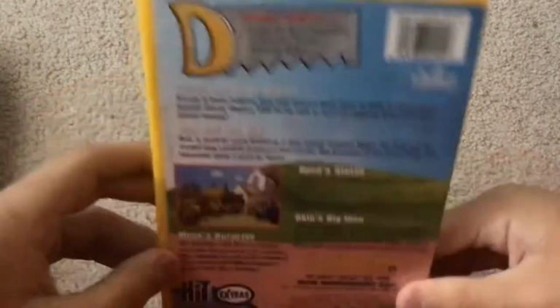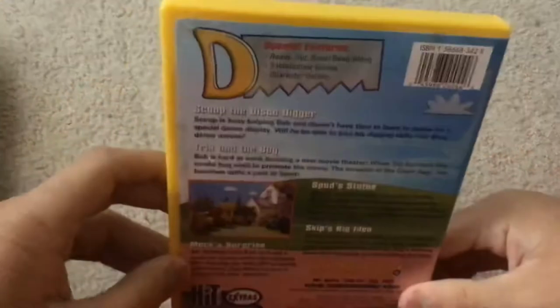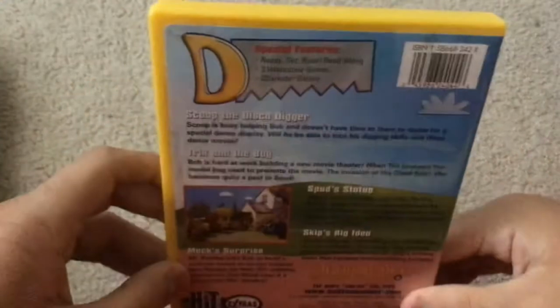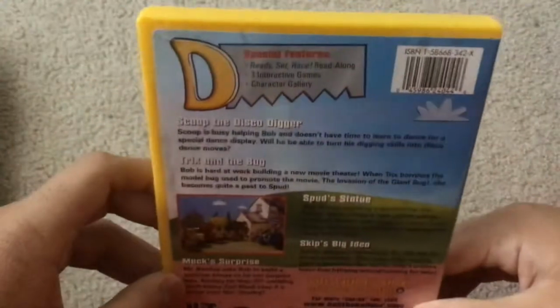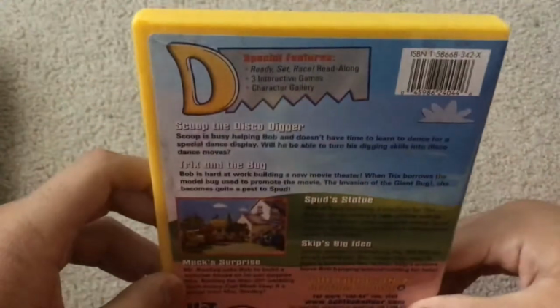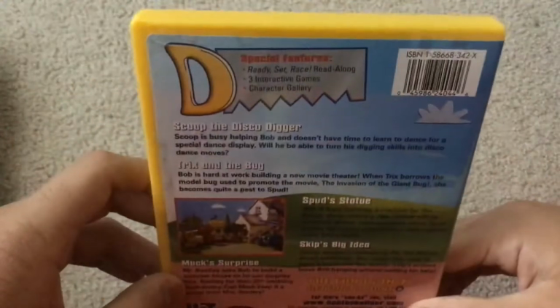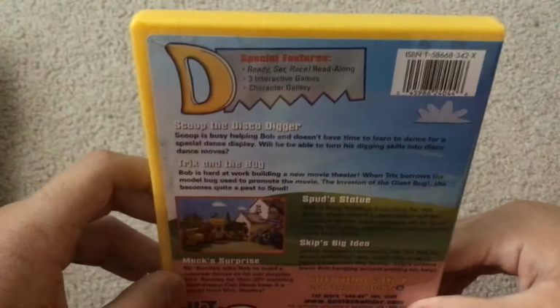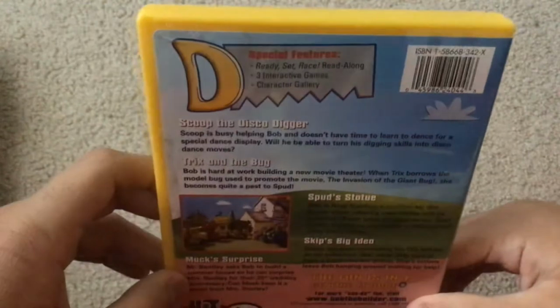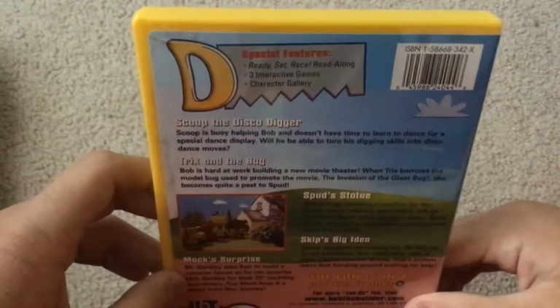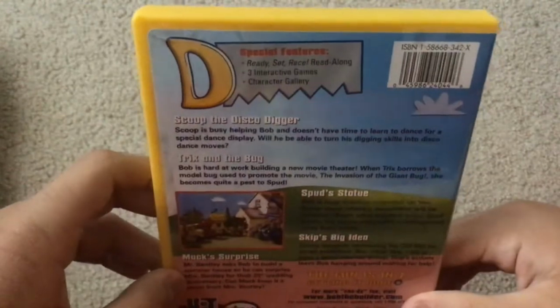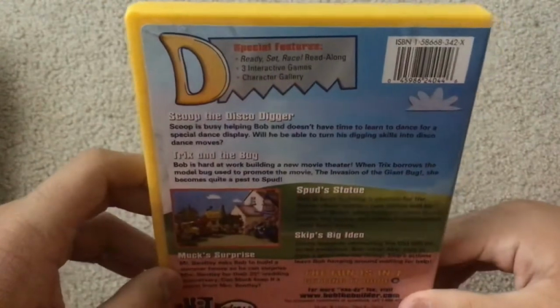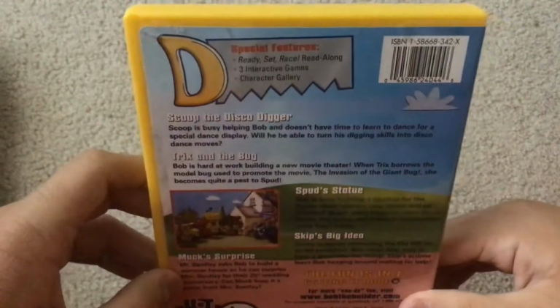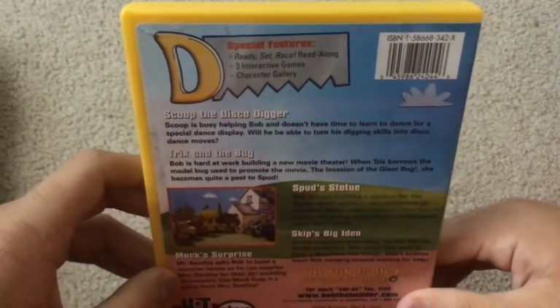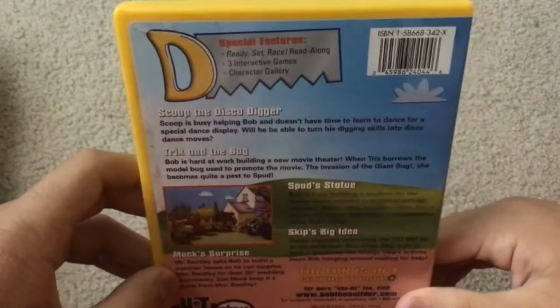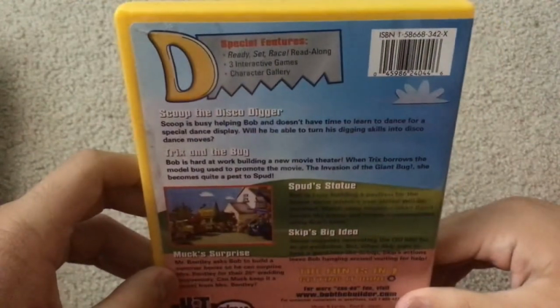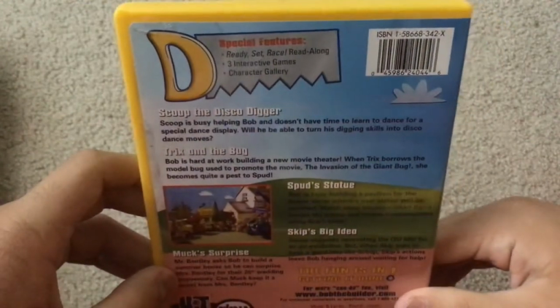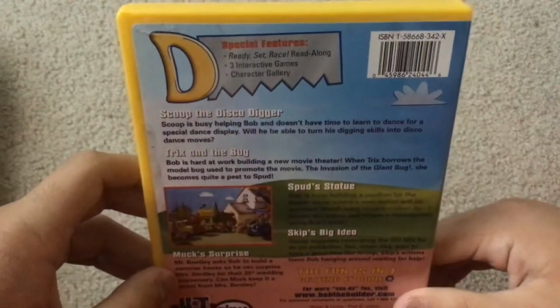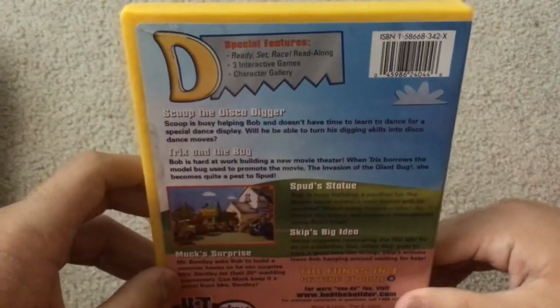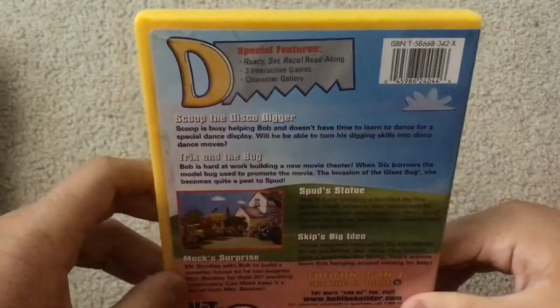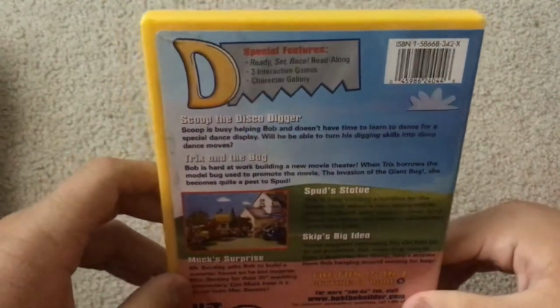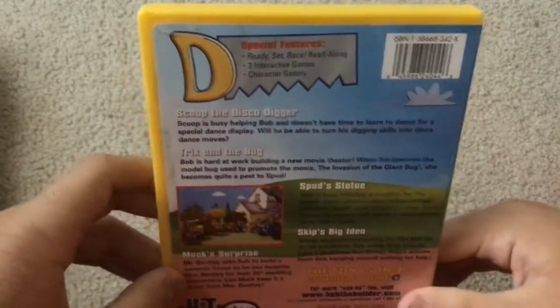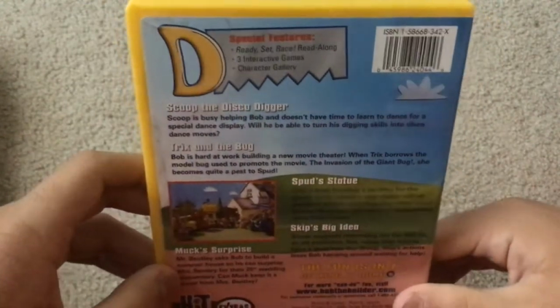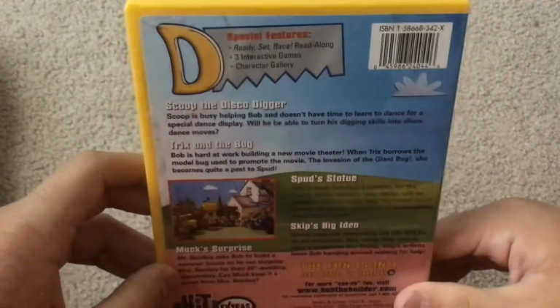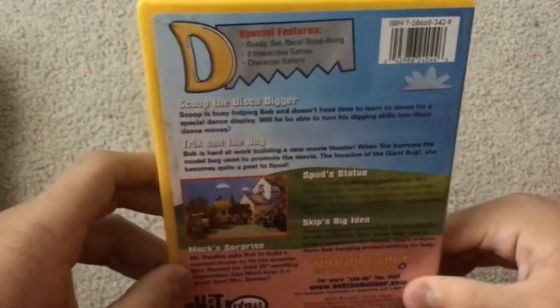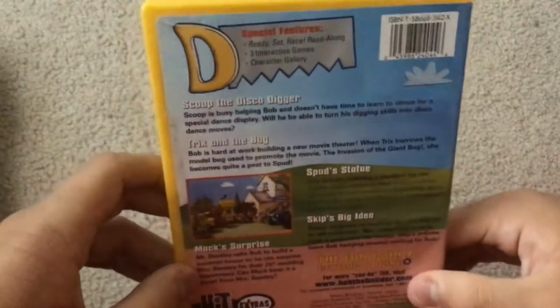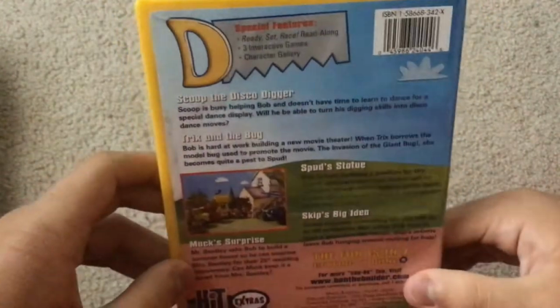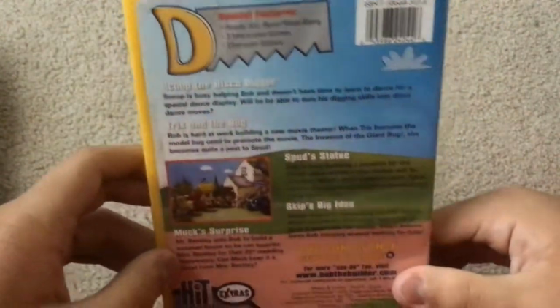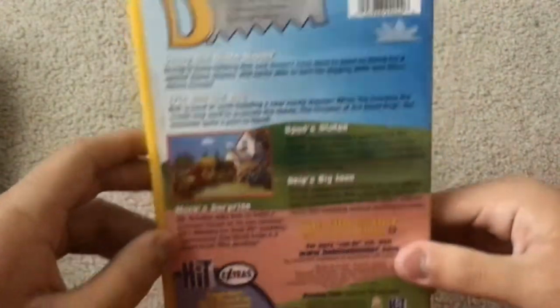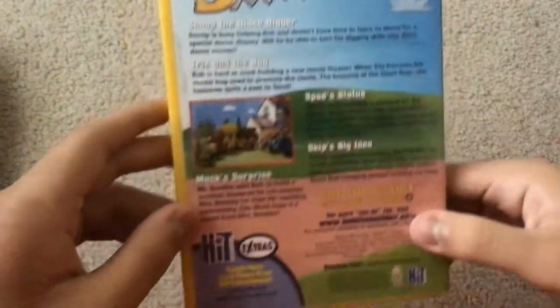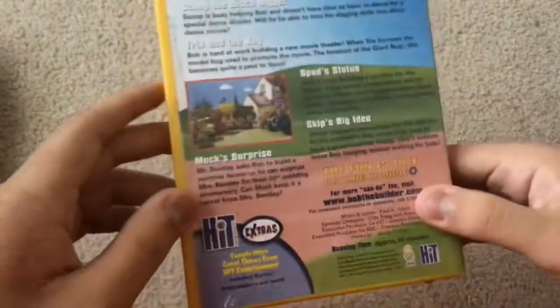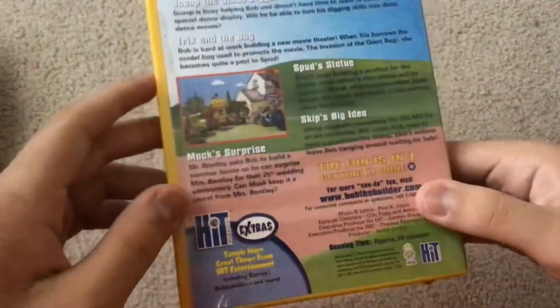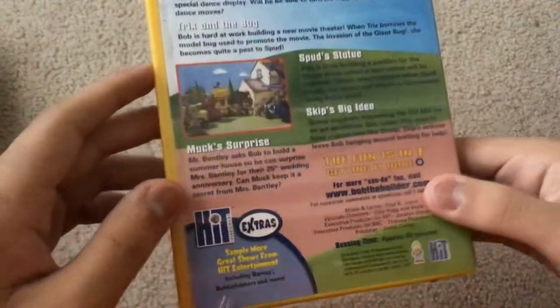Special features are: Ready Set Race Read-Along, Dream, Interactive Games, and Character Gallery.